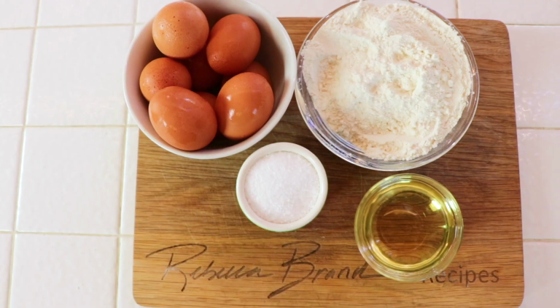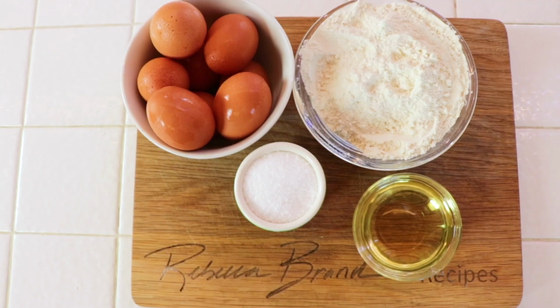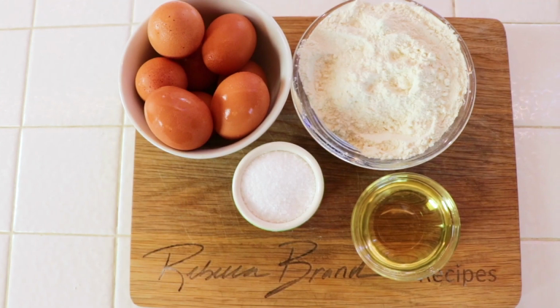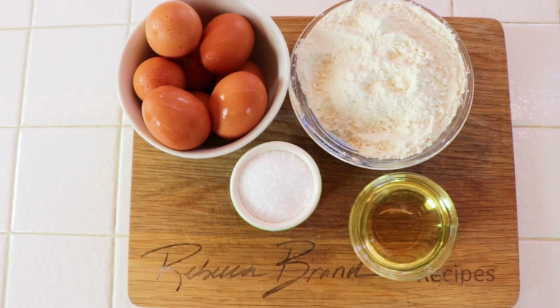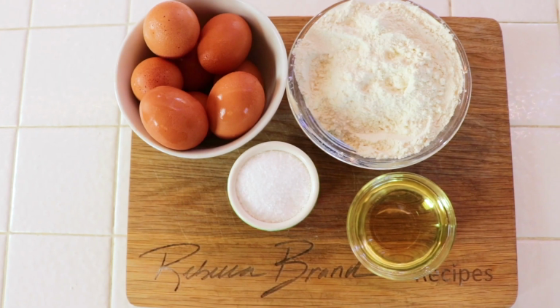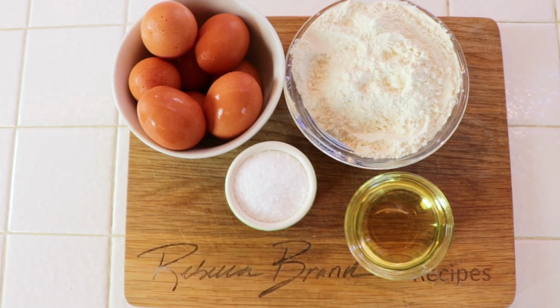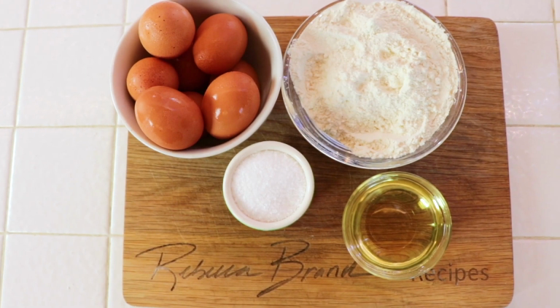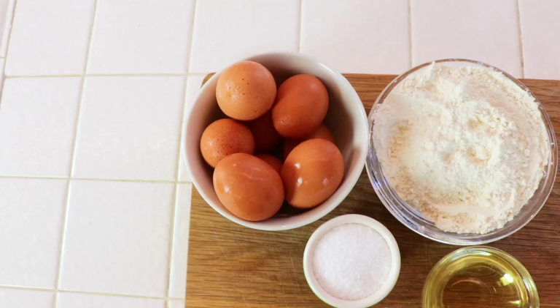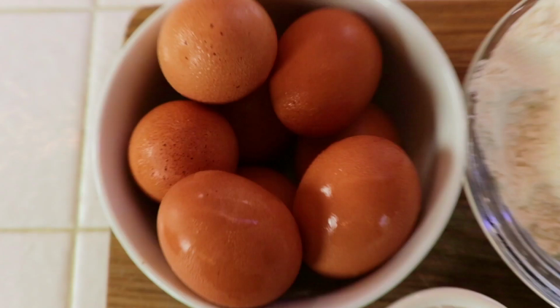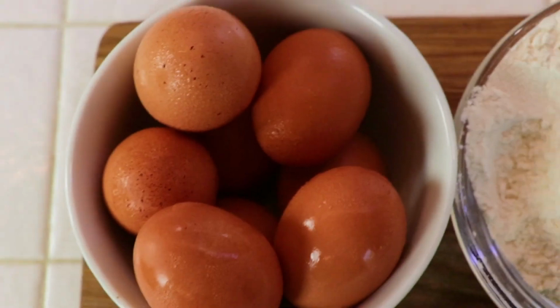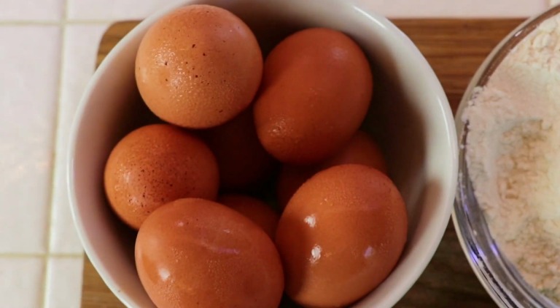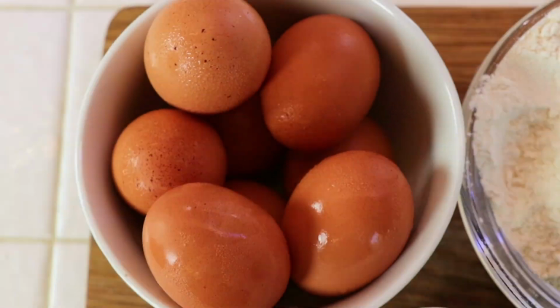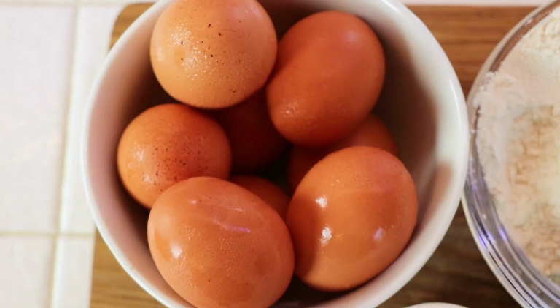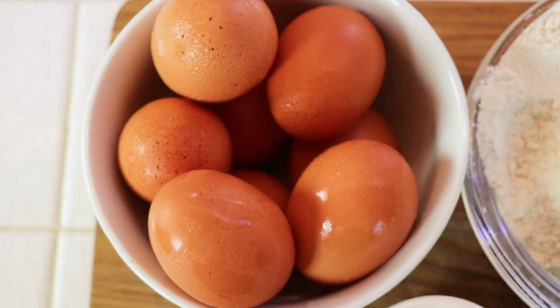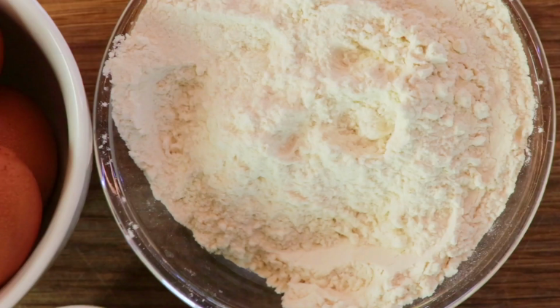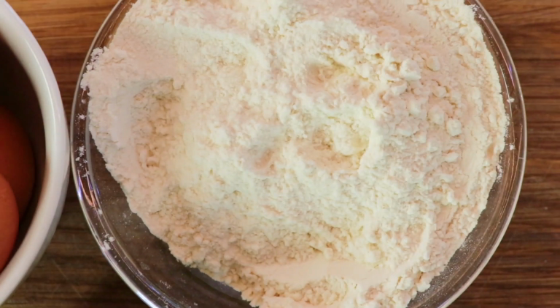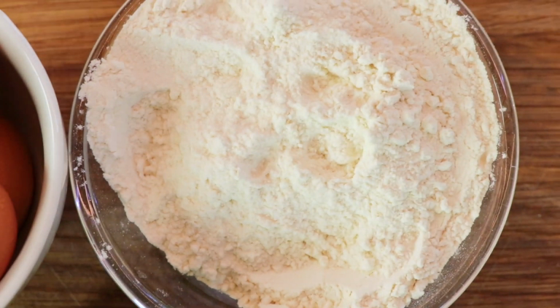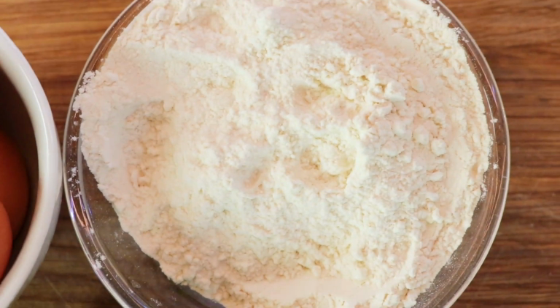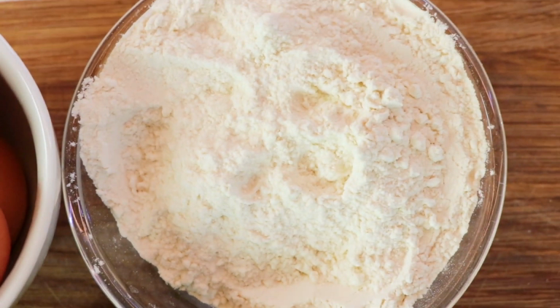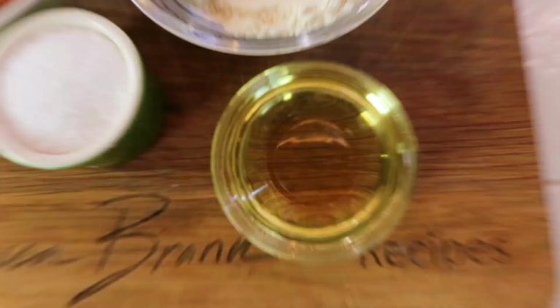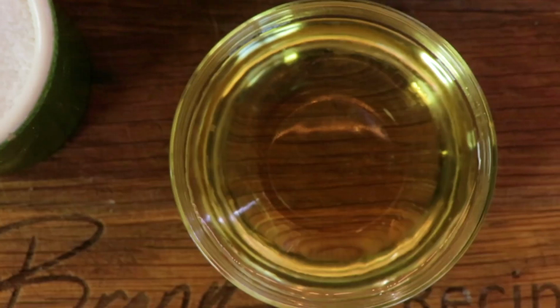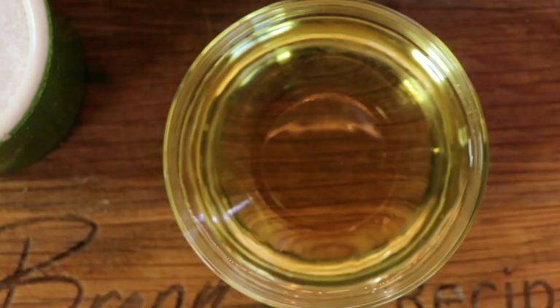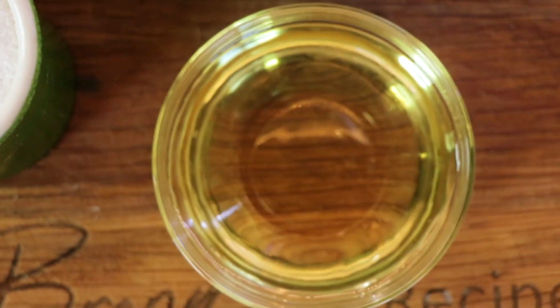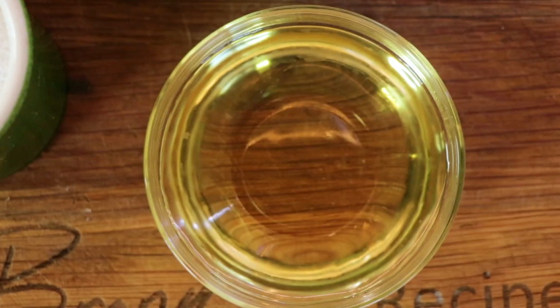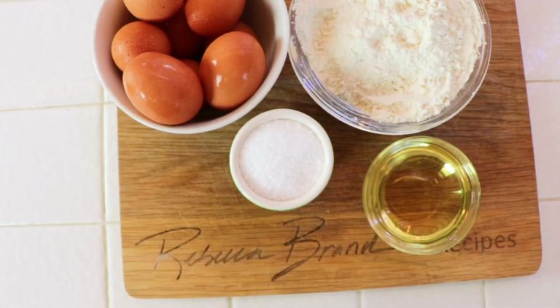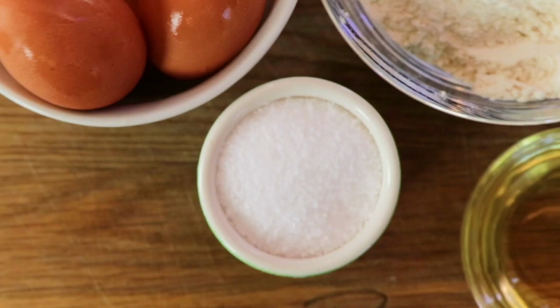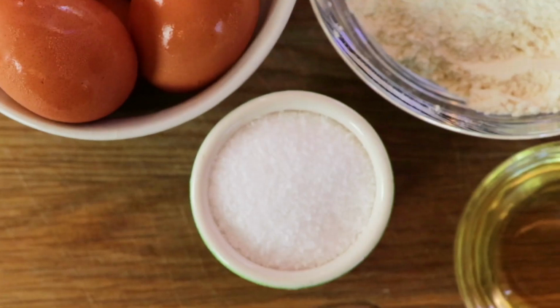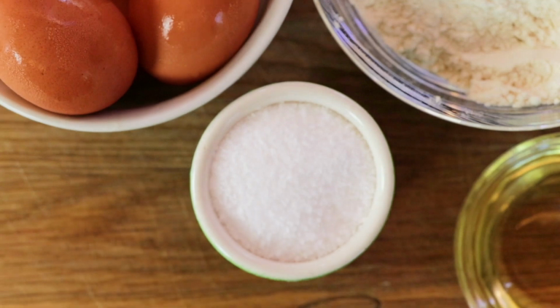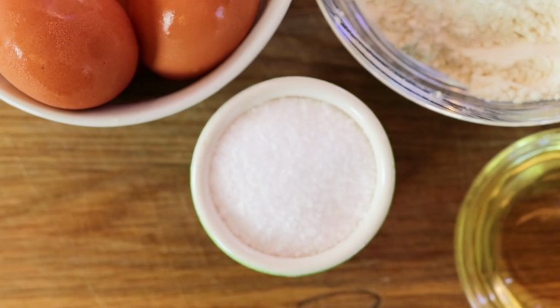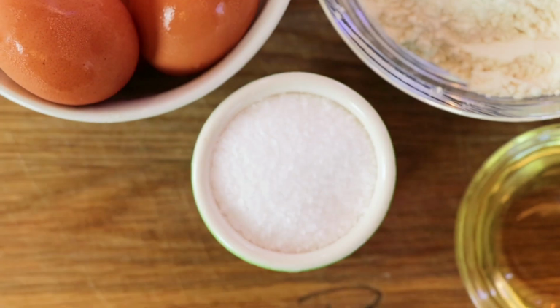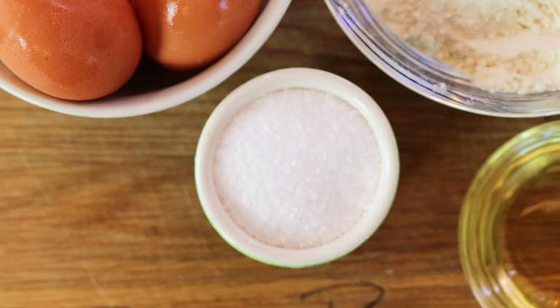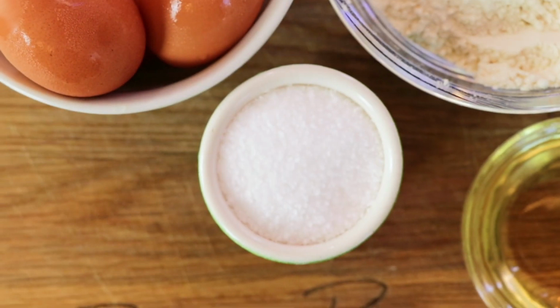The ingredients for this recipe are eggs, flour, olive oil, and salt. That's it.